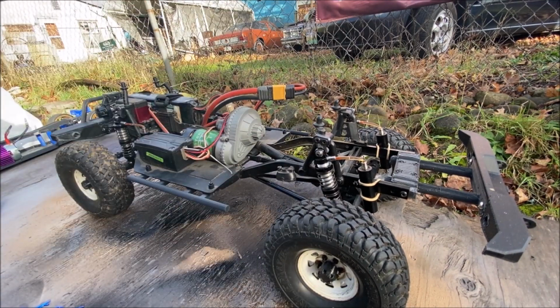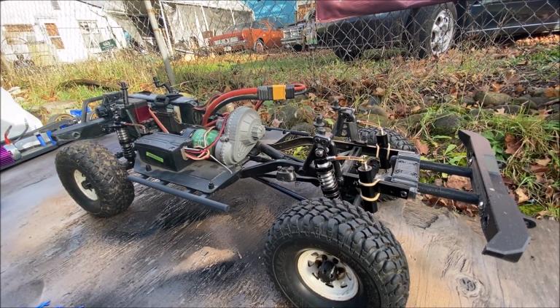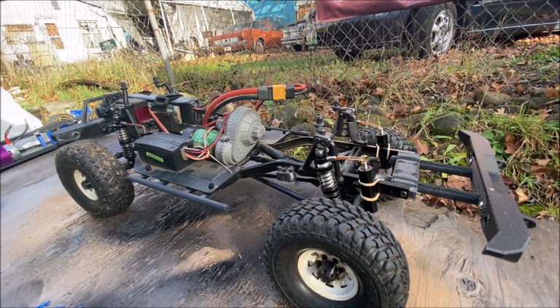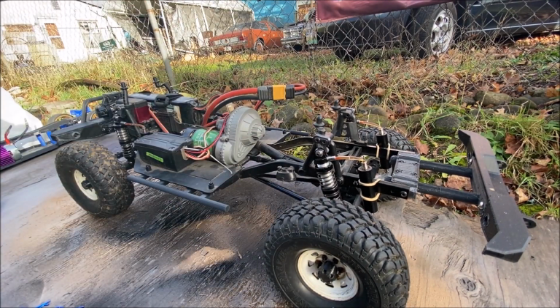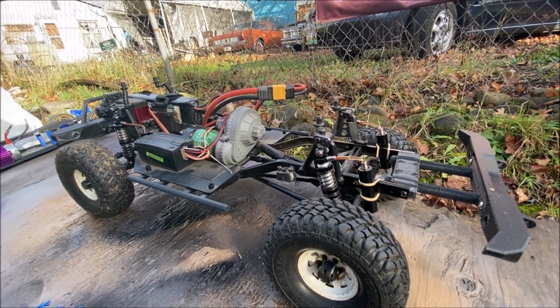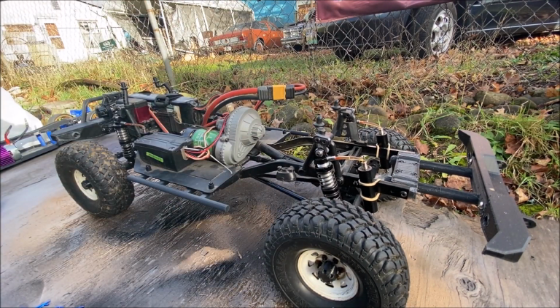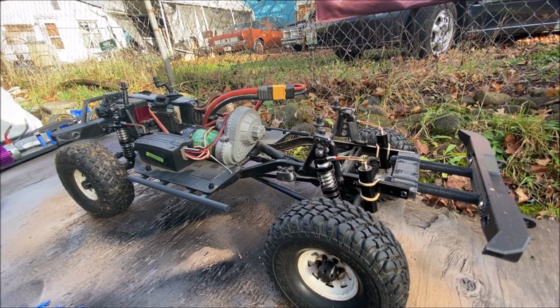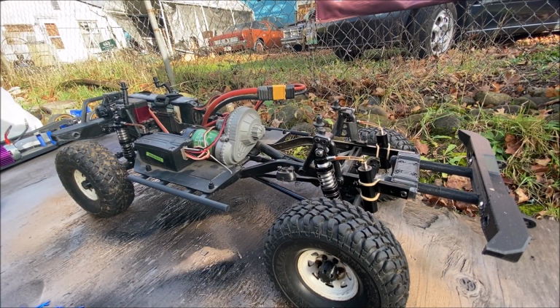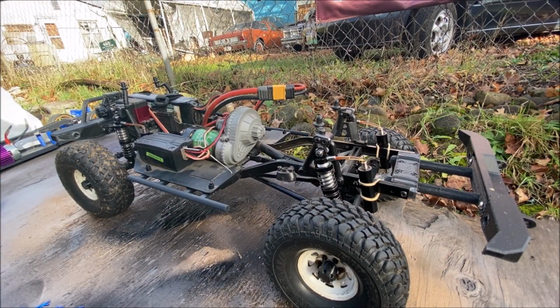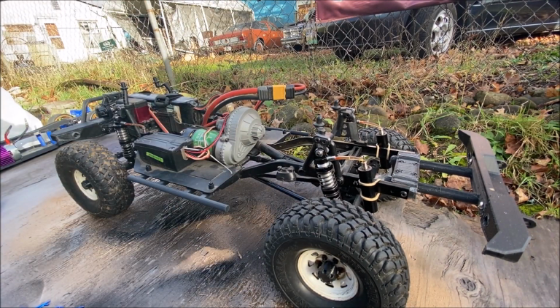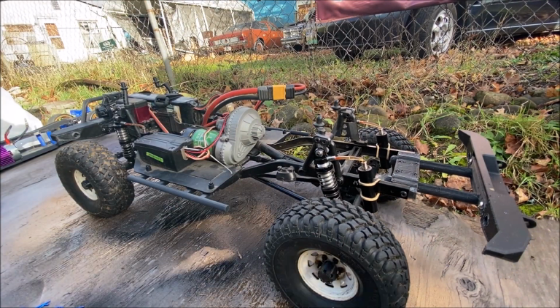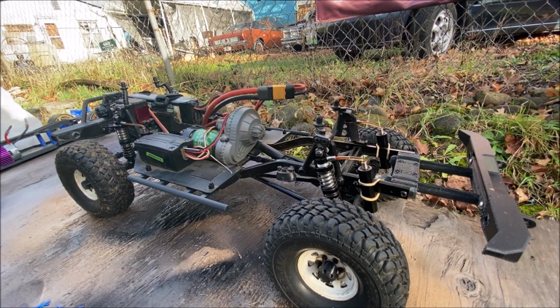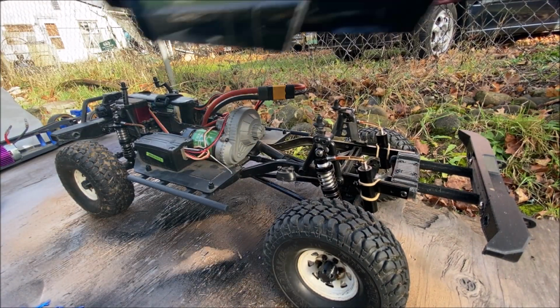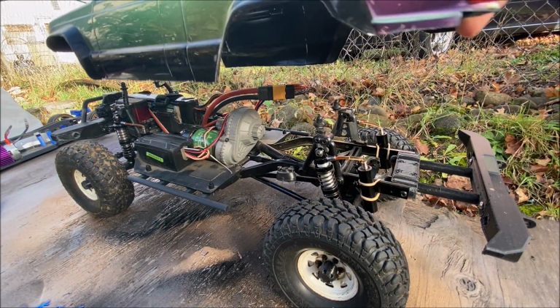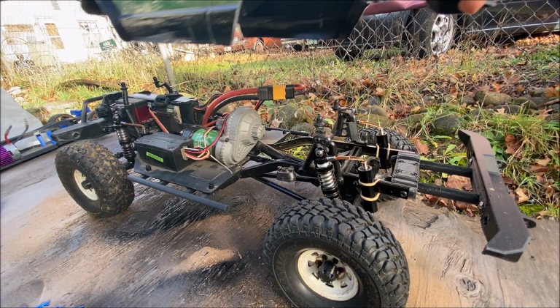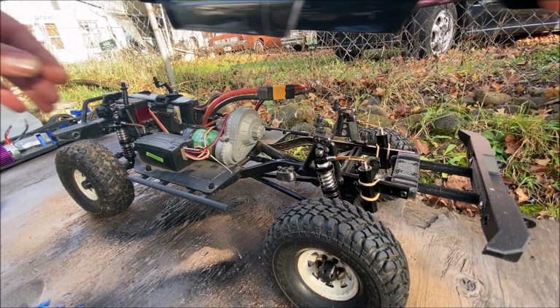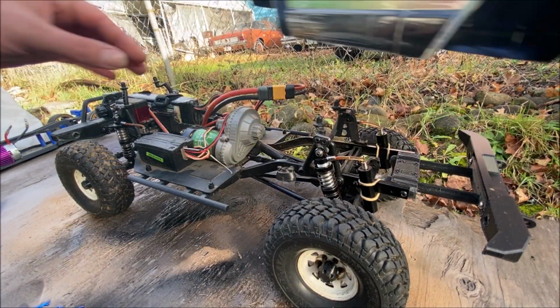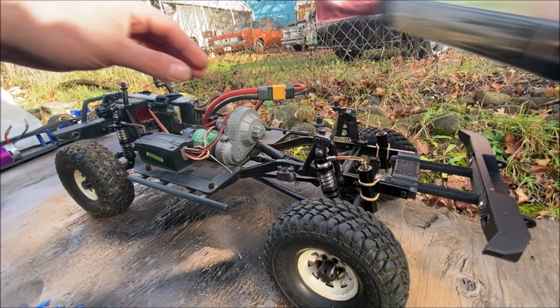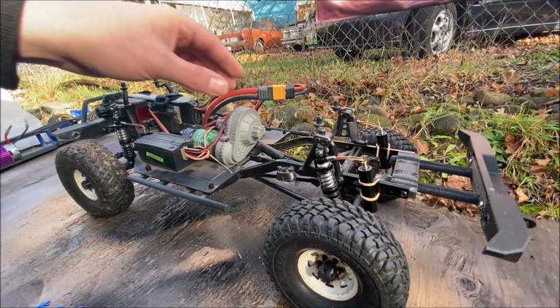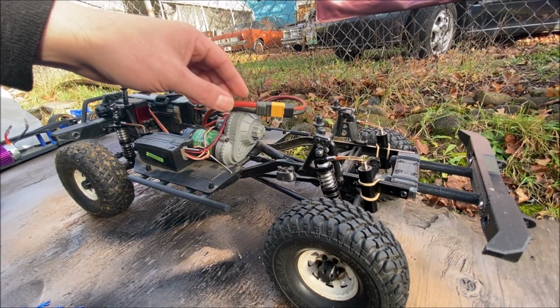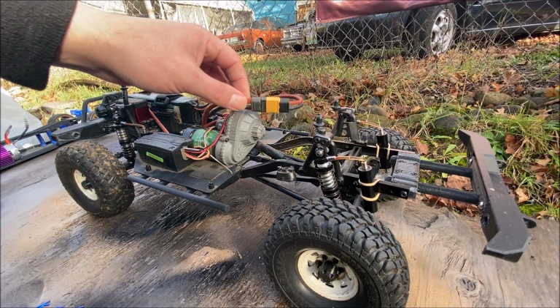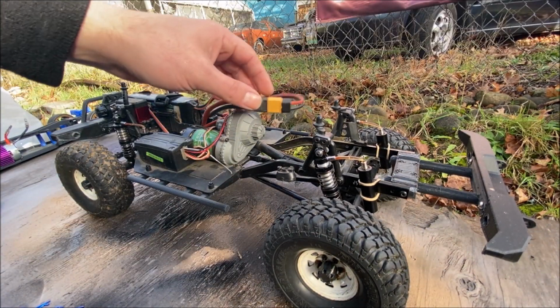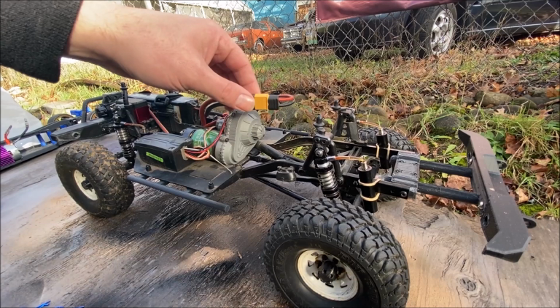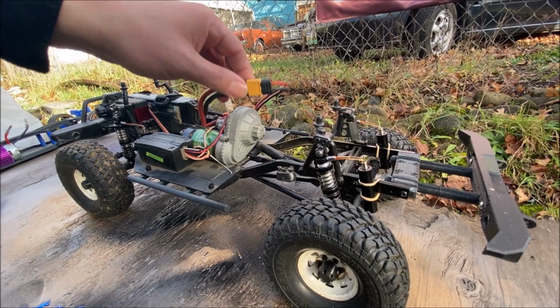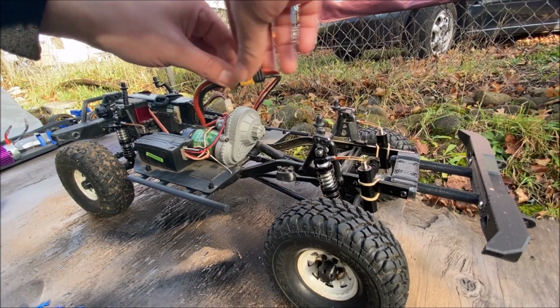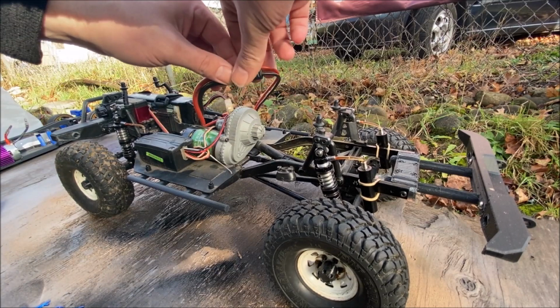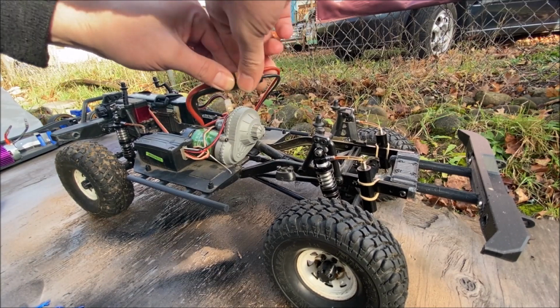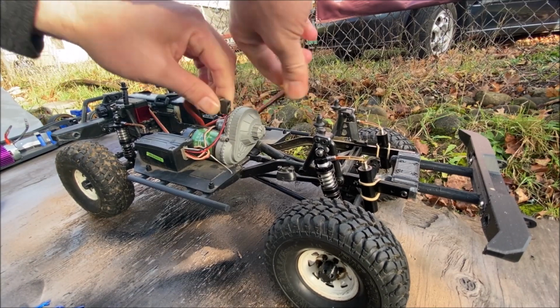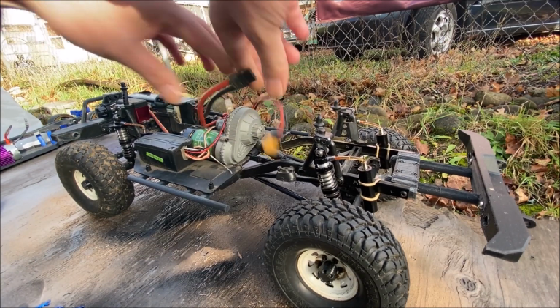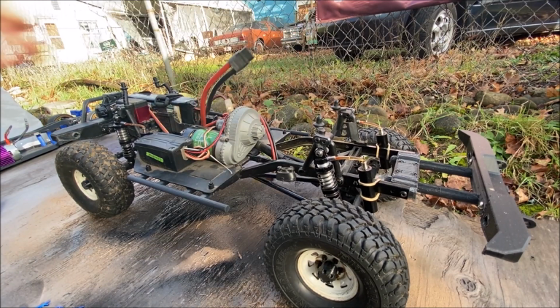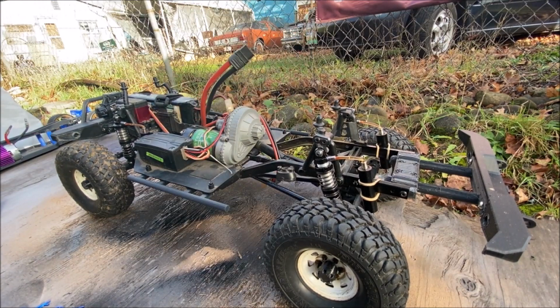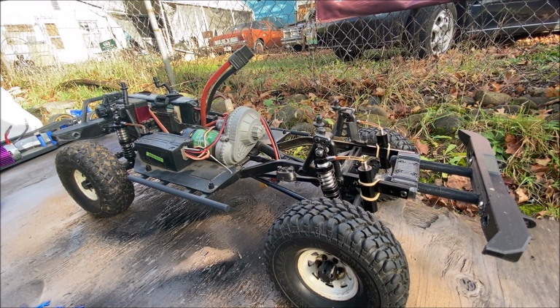That's pretty much it for this thing — I'll go ahead and unplug it and then show you what's going on with the 3D printed drift car.